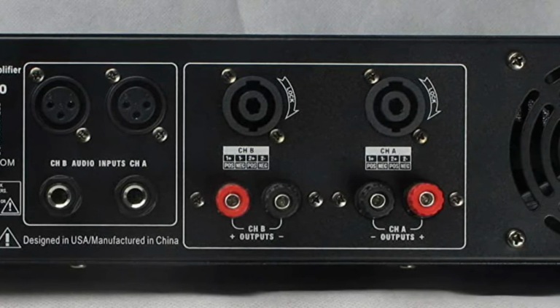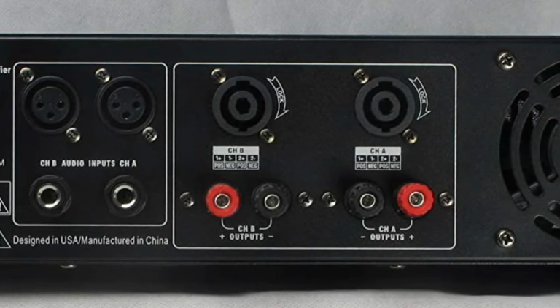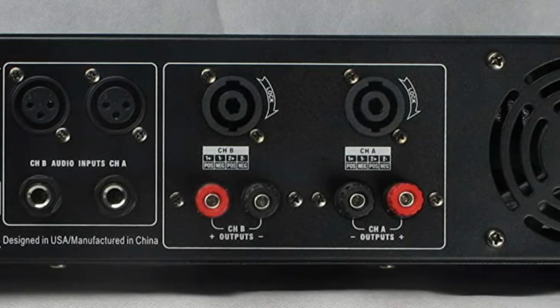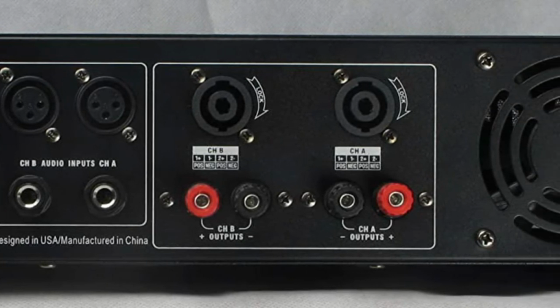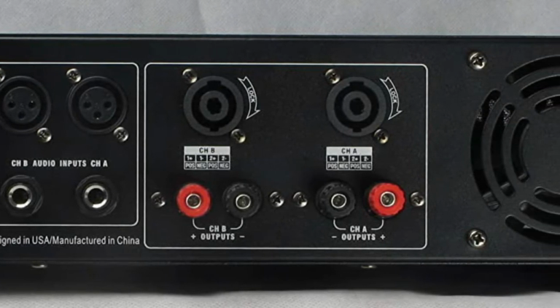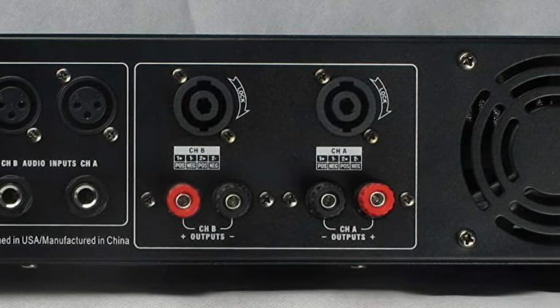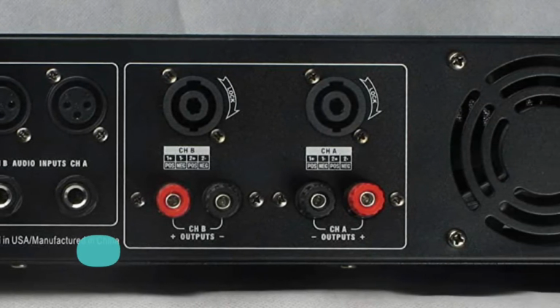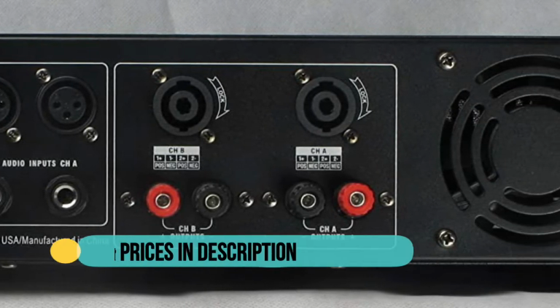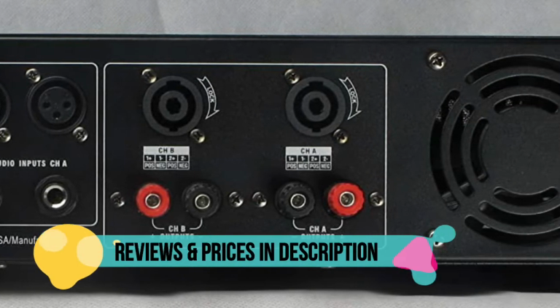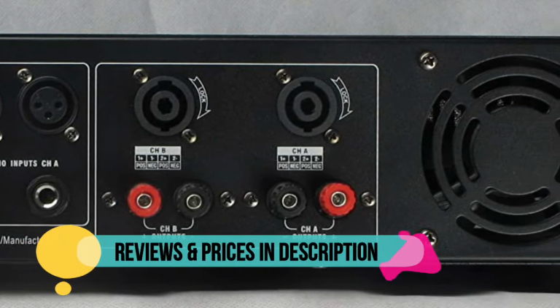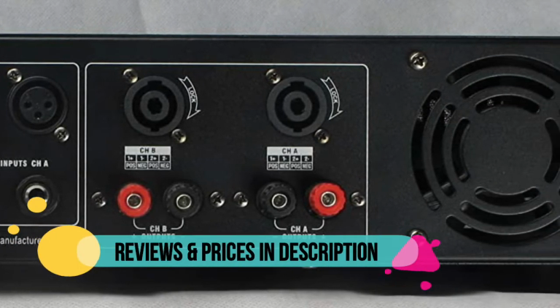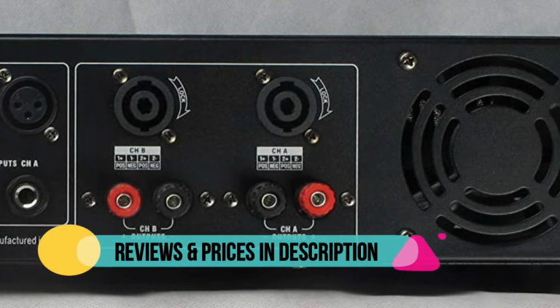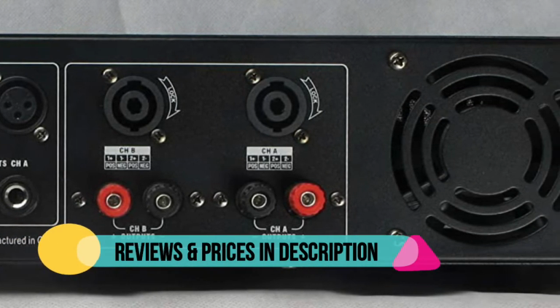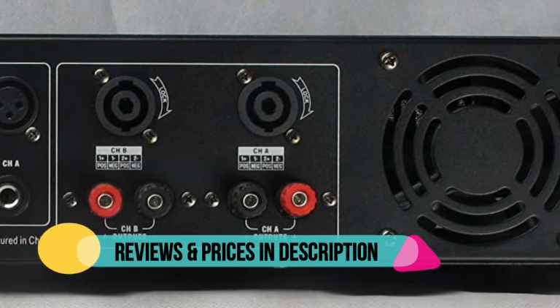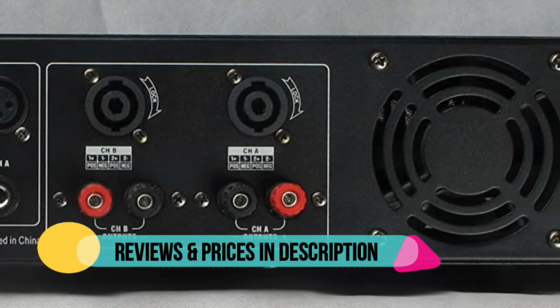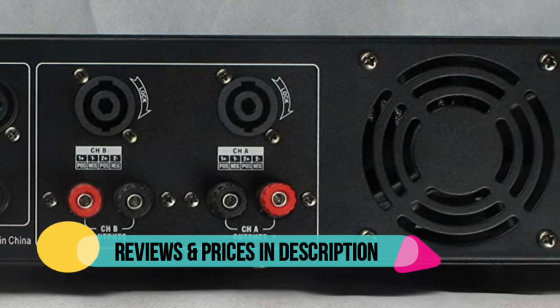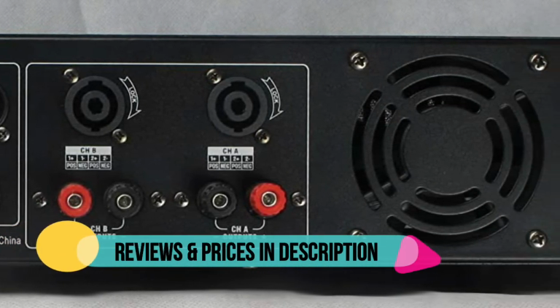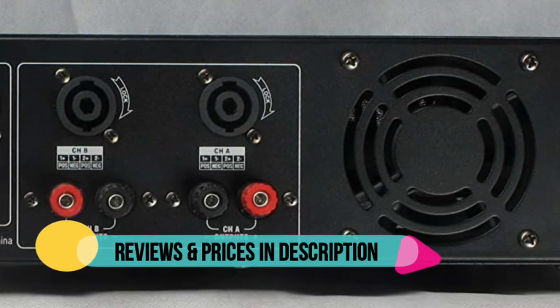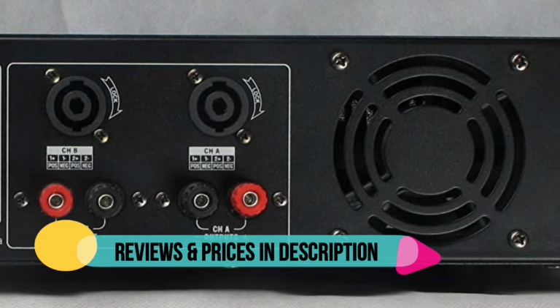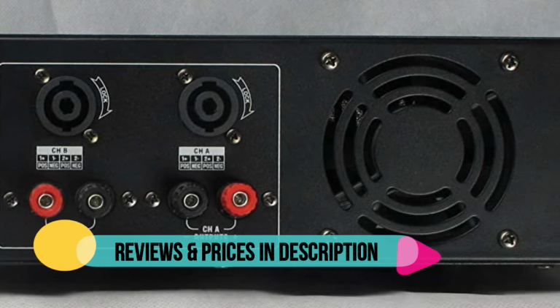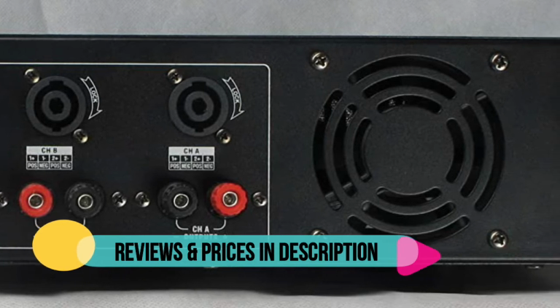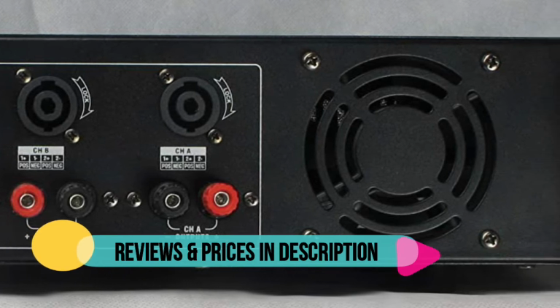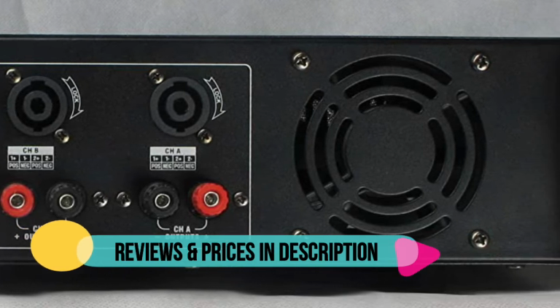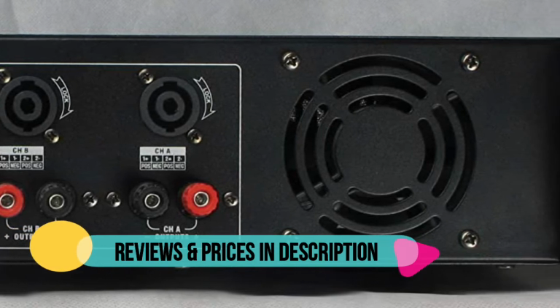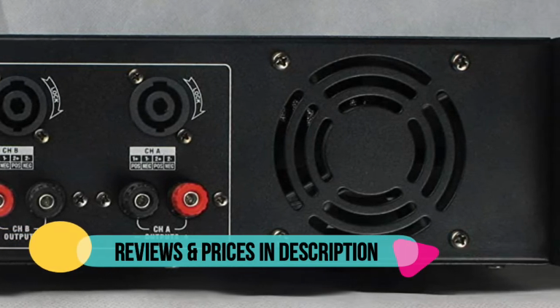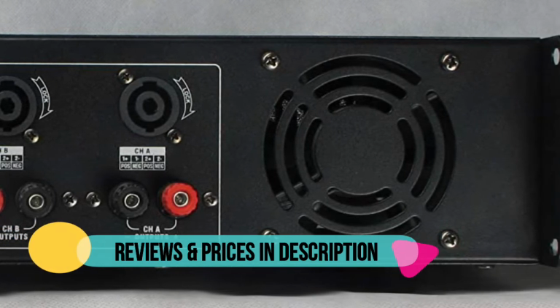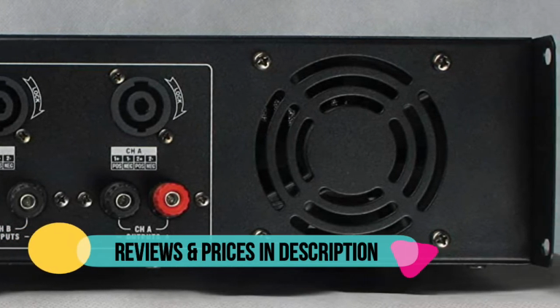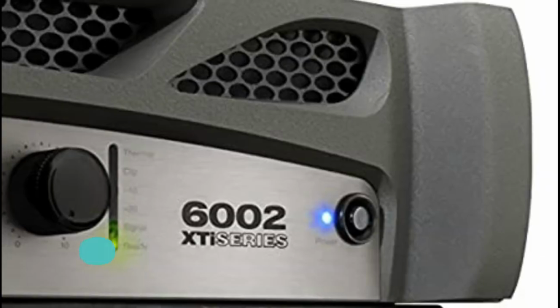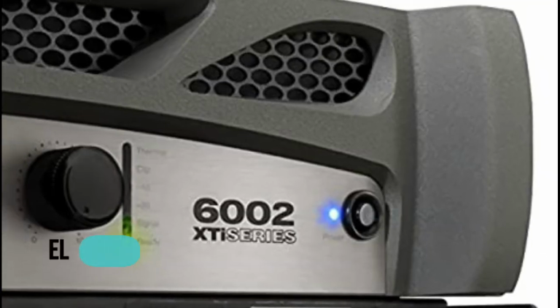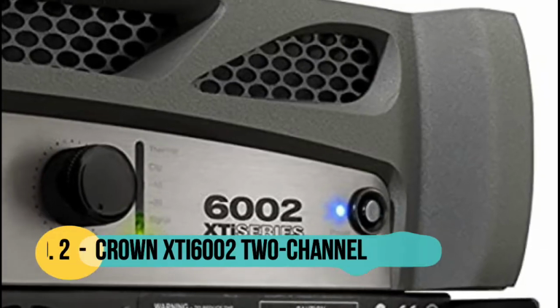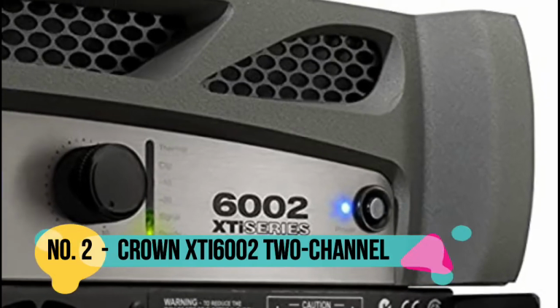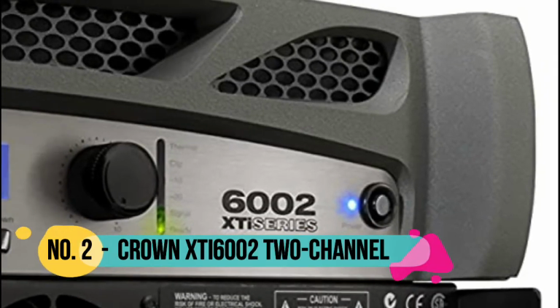XLR, 1/4-inch 6.5mm jack balanced inputs.